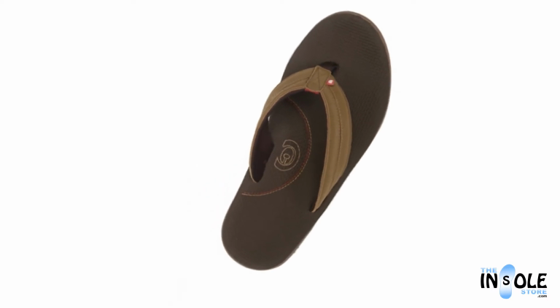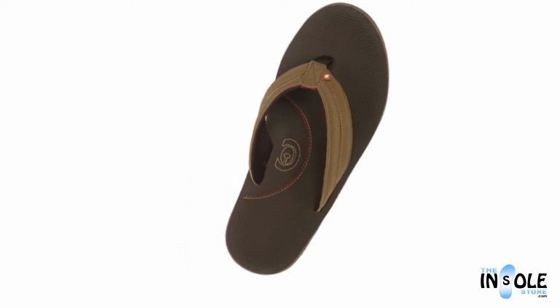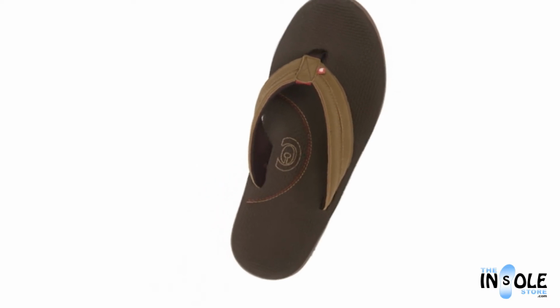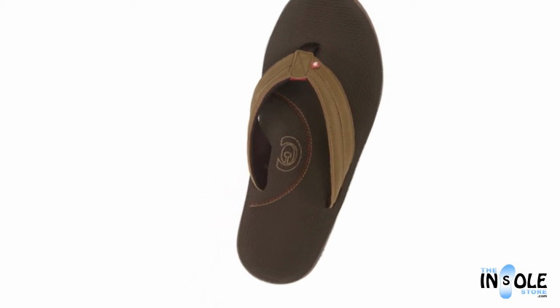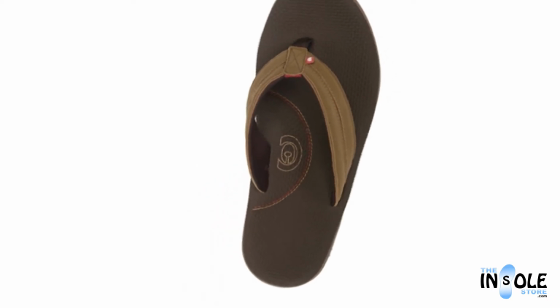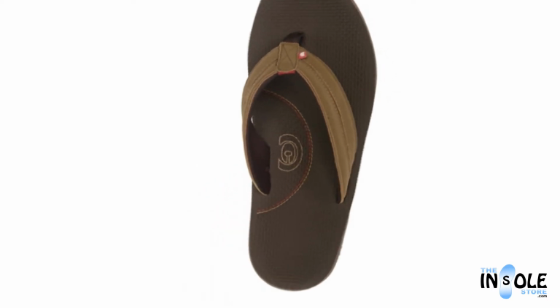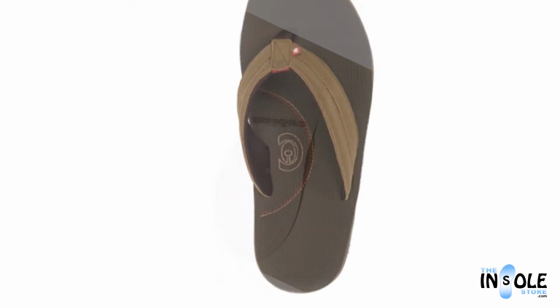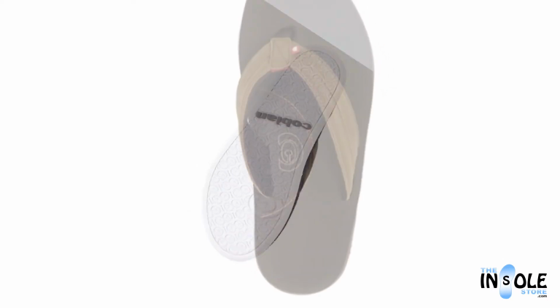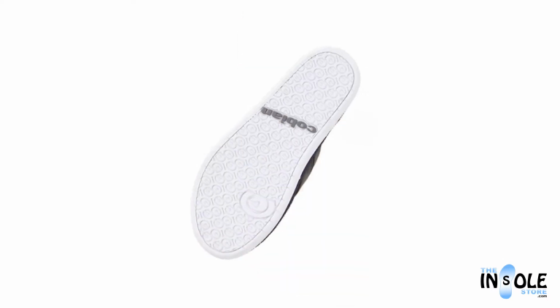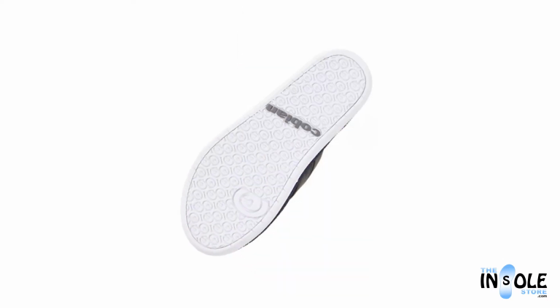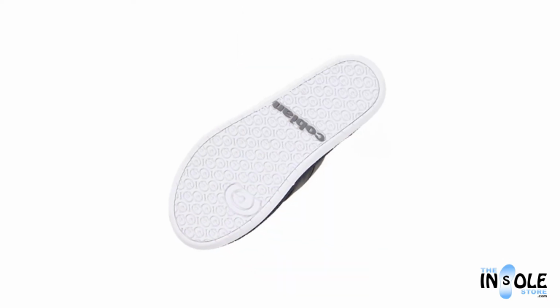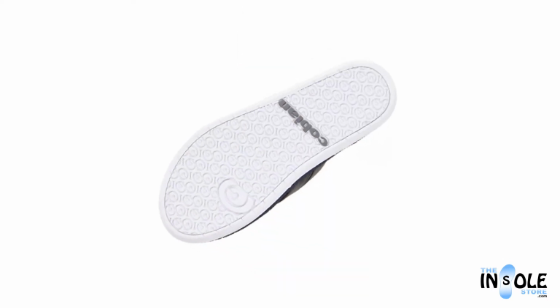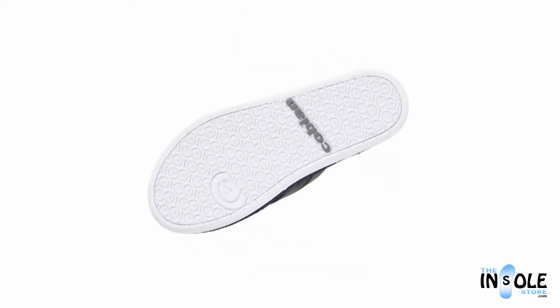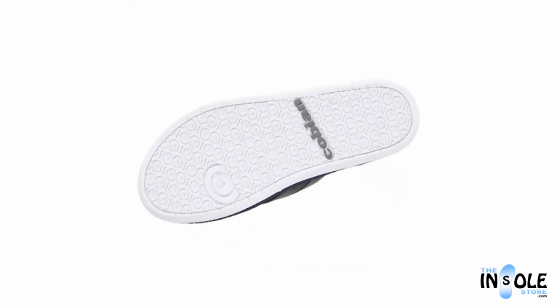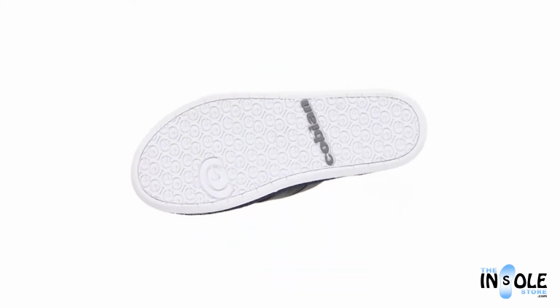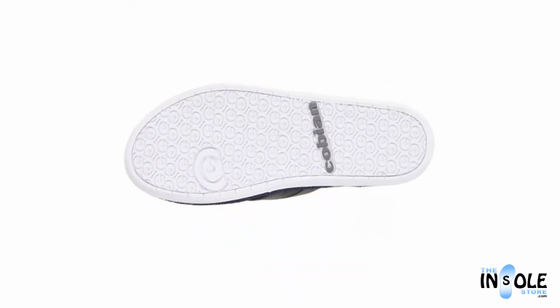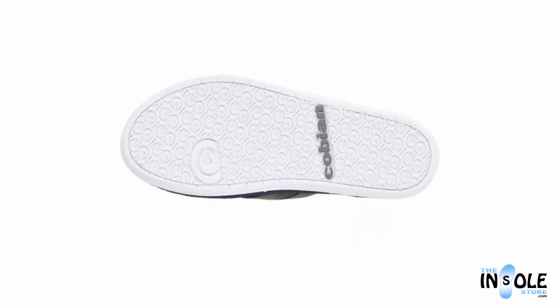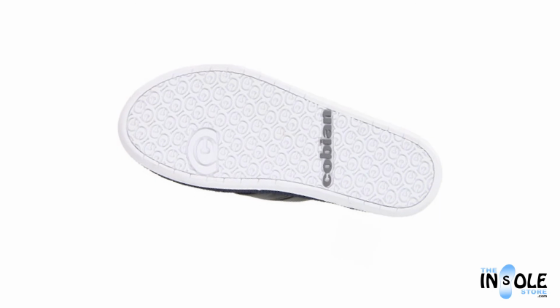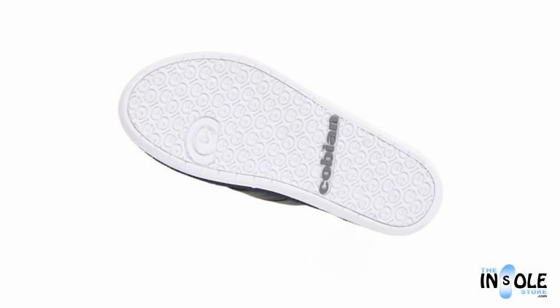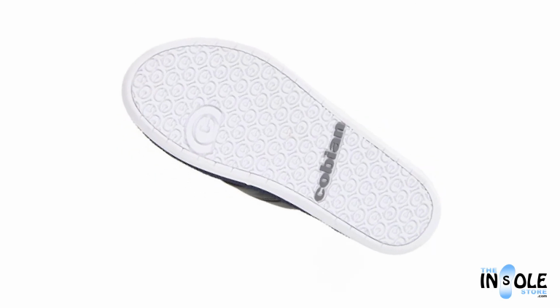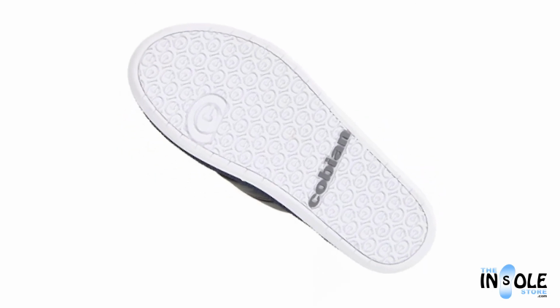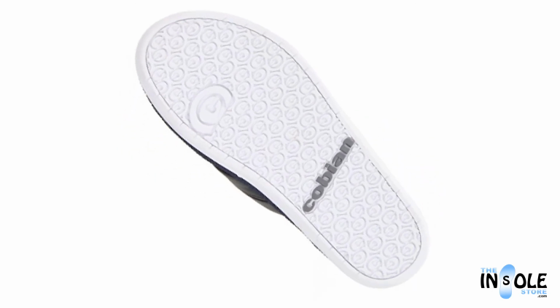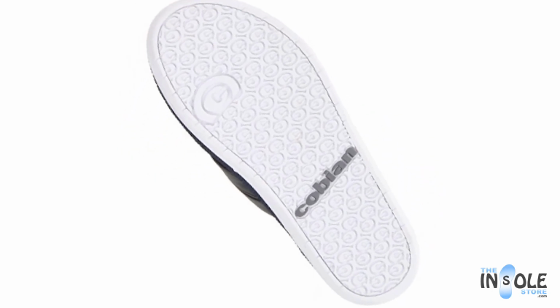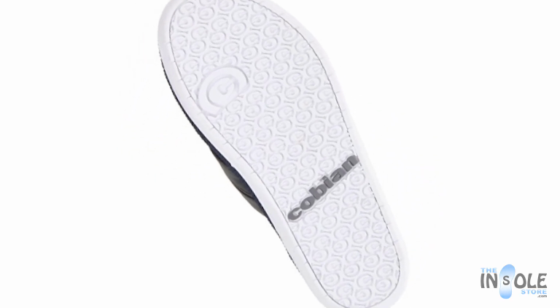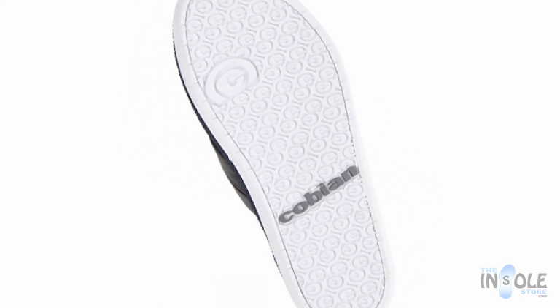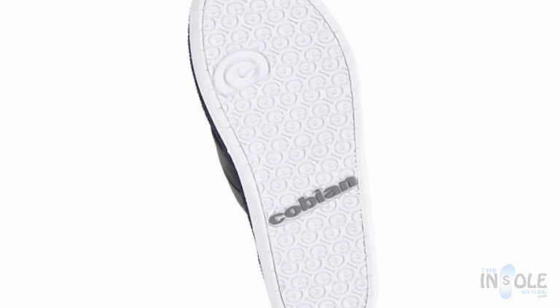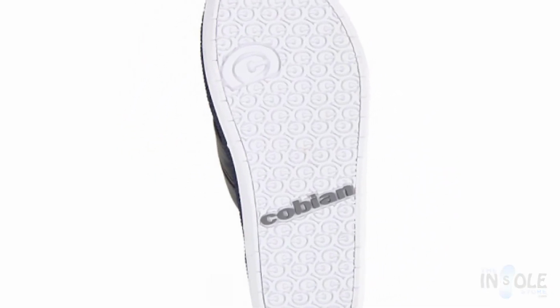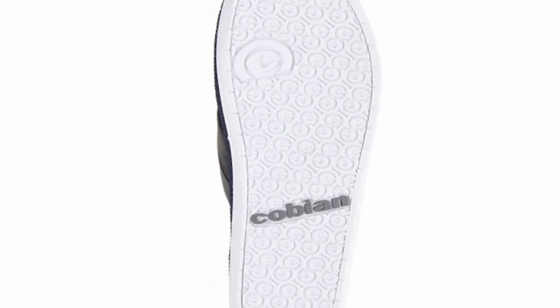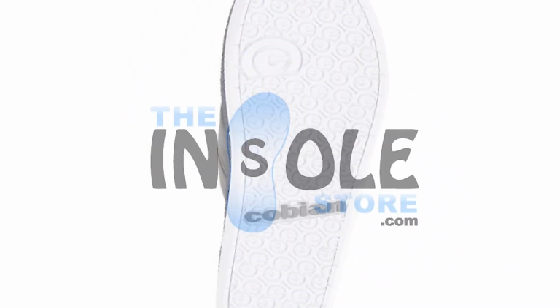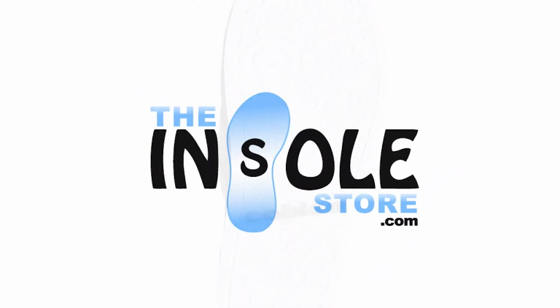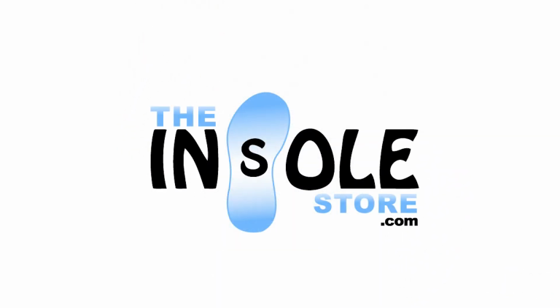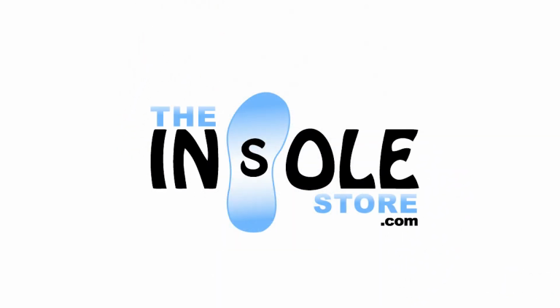This all held together with its extra padded and super comfortable strap. Order yours today at the insolestore.com.